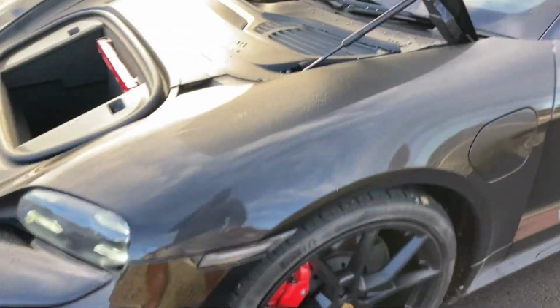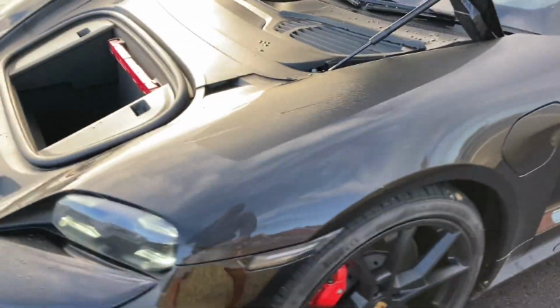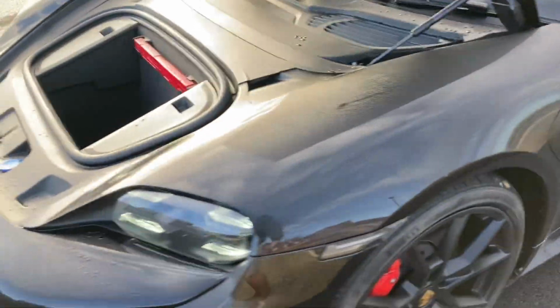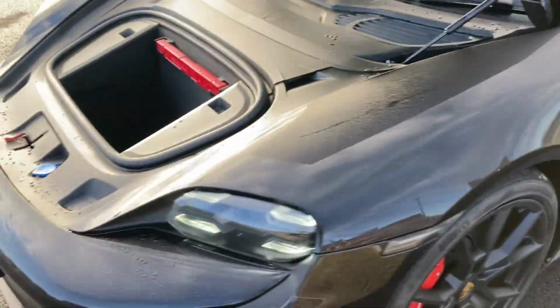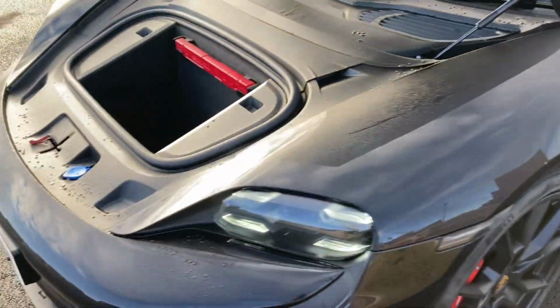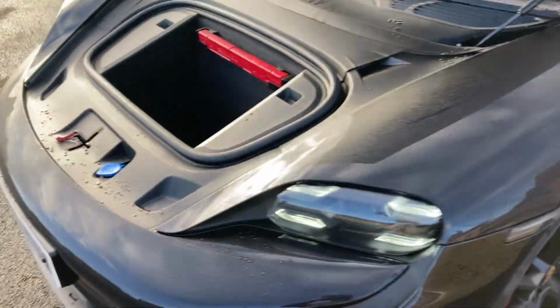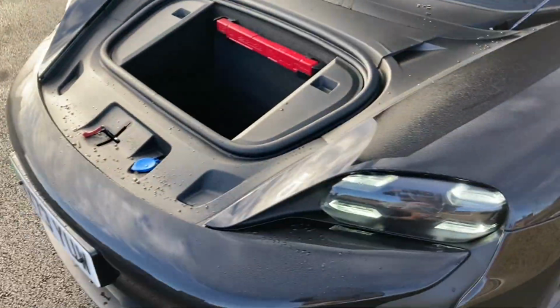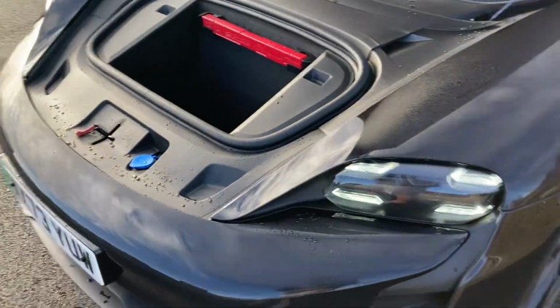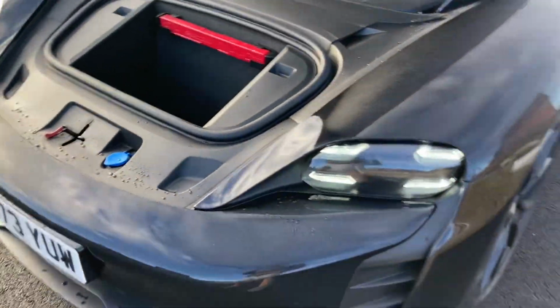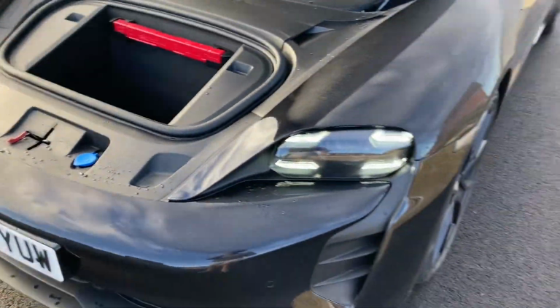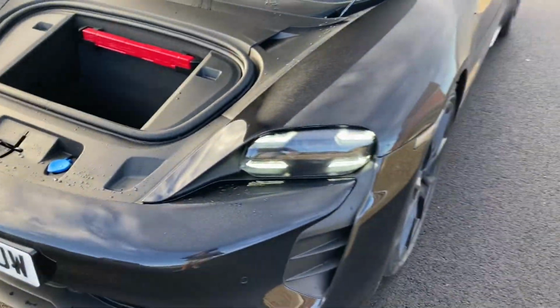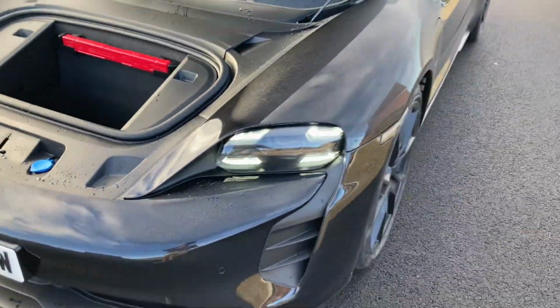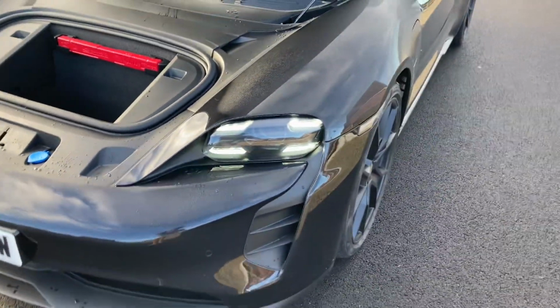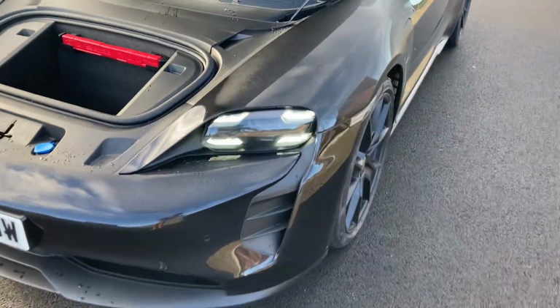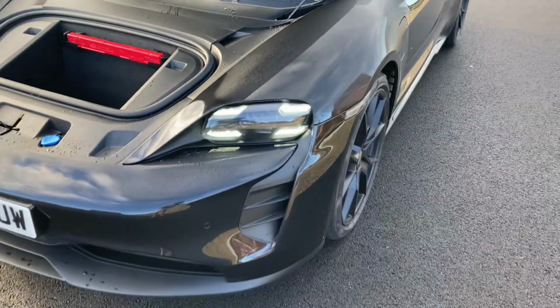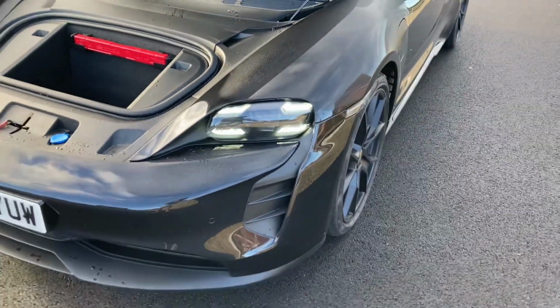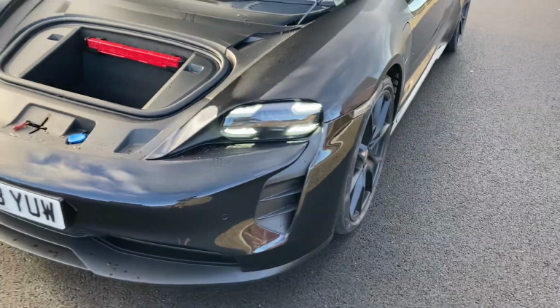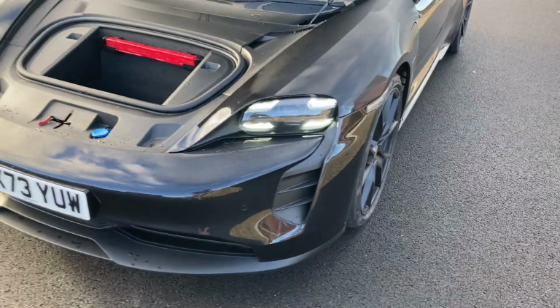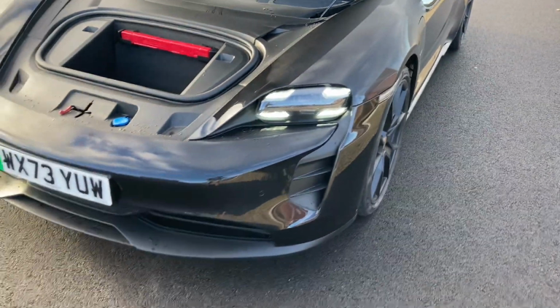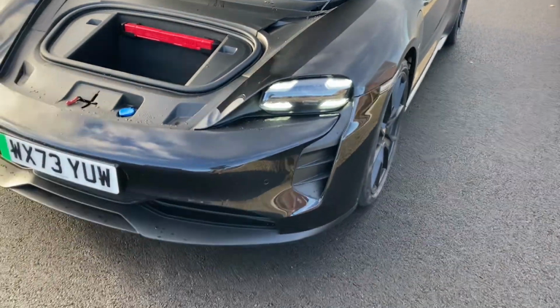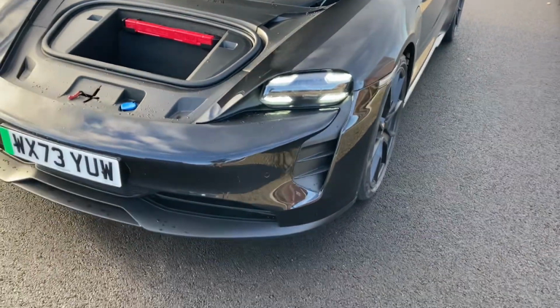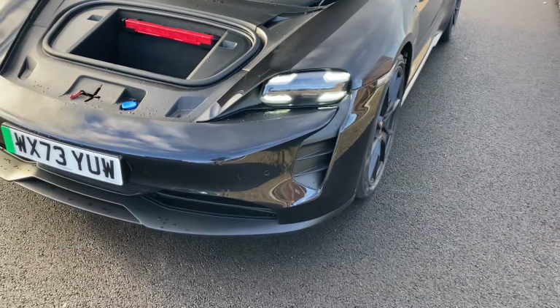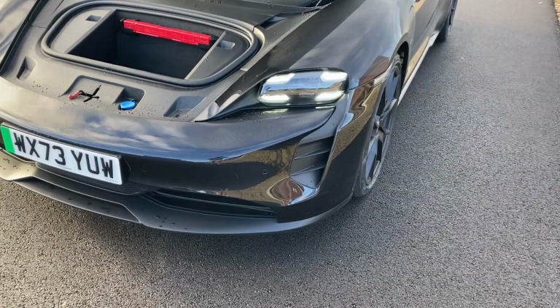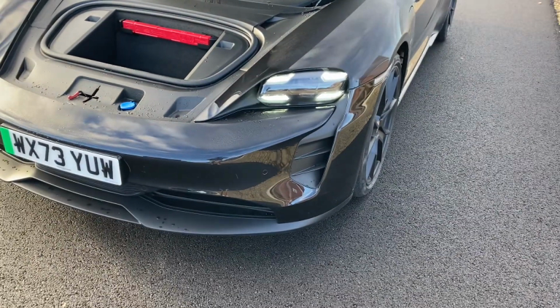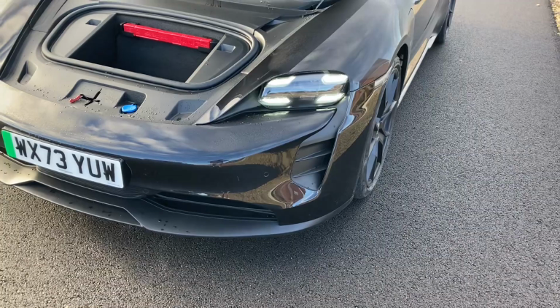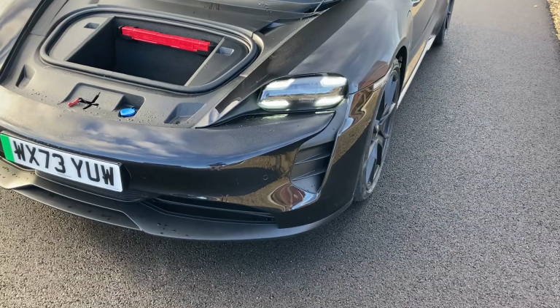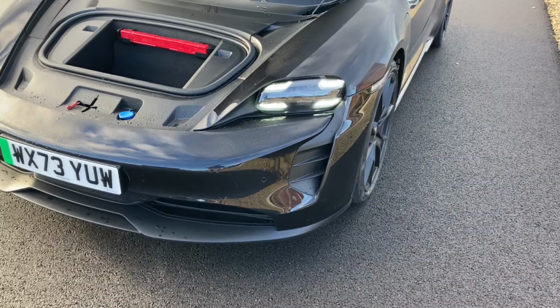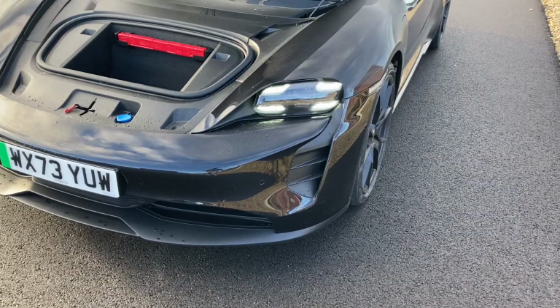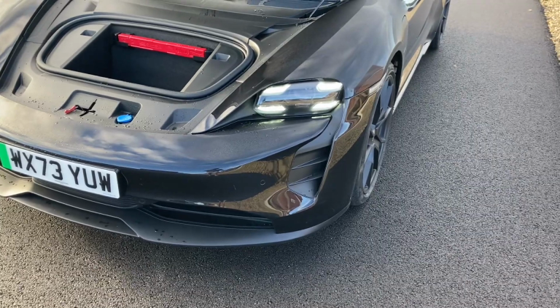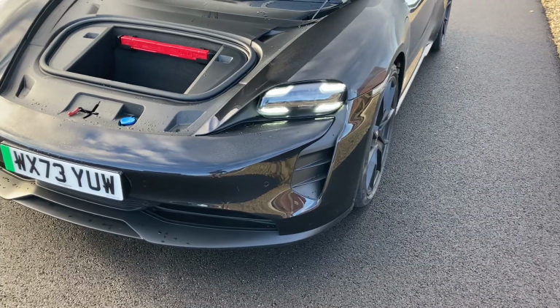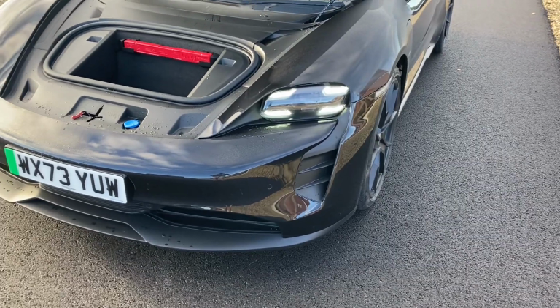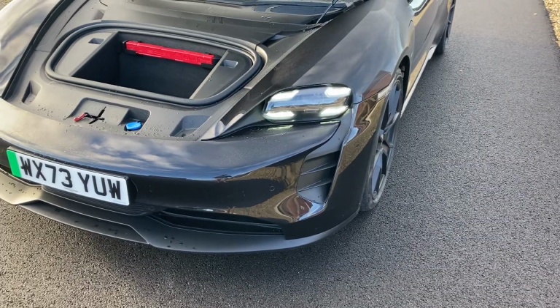It's well in excess of a hundred thousand pounds. I'd like to thank Porsche in Swindon for loaning me the car.